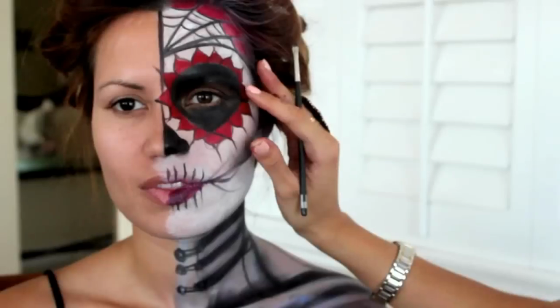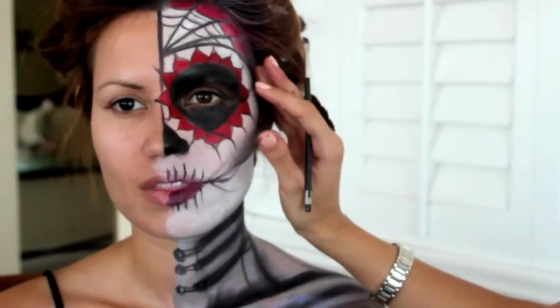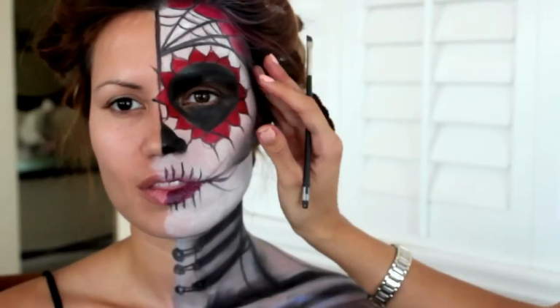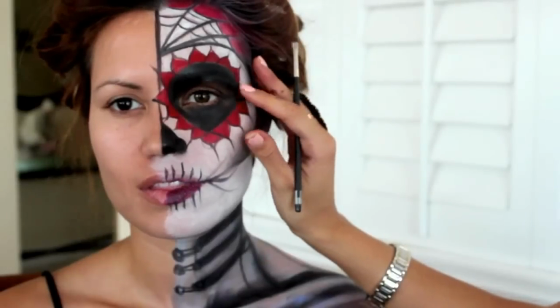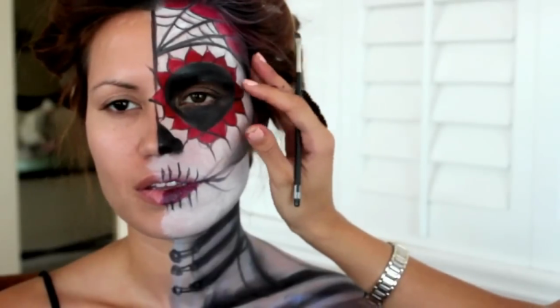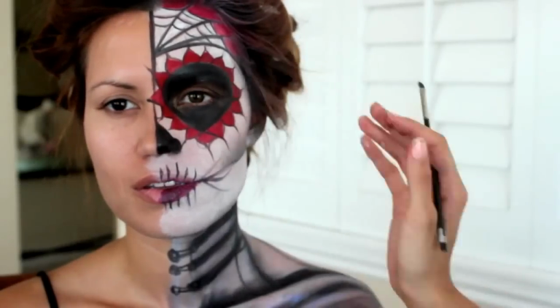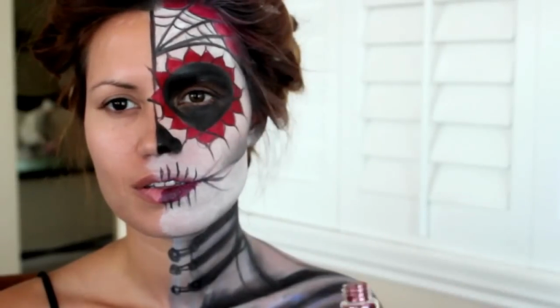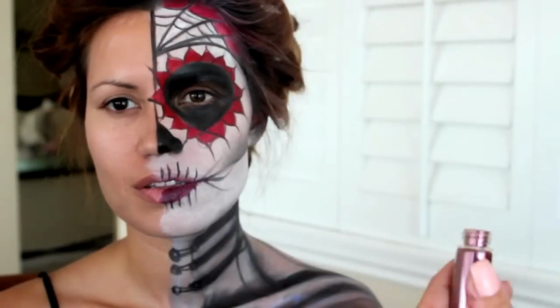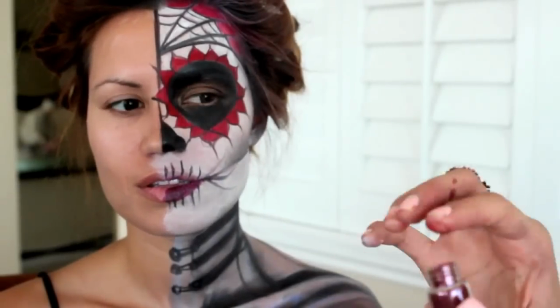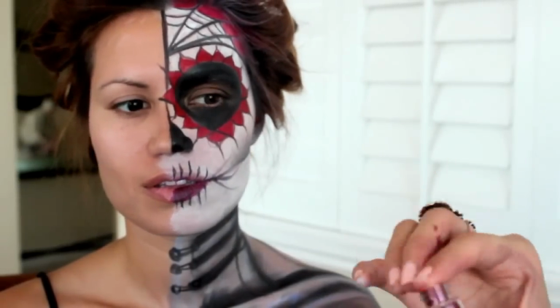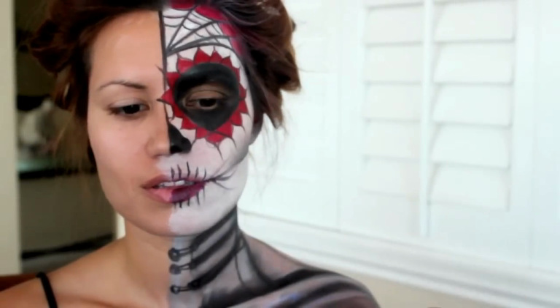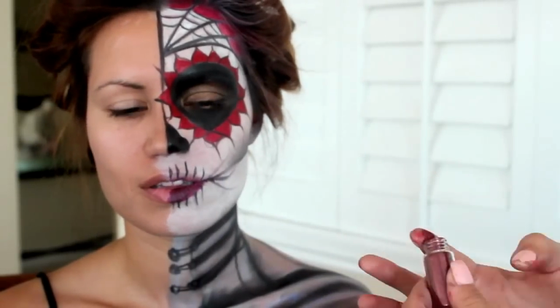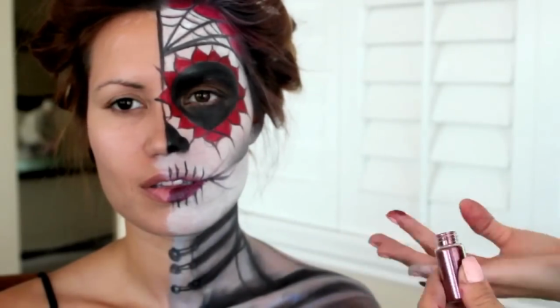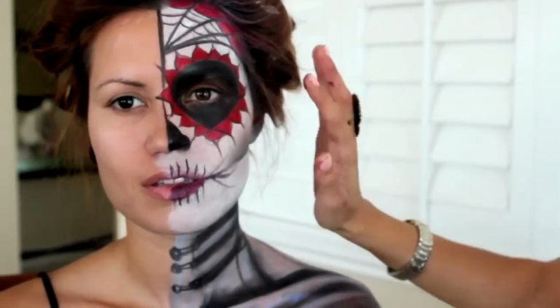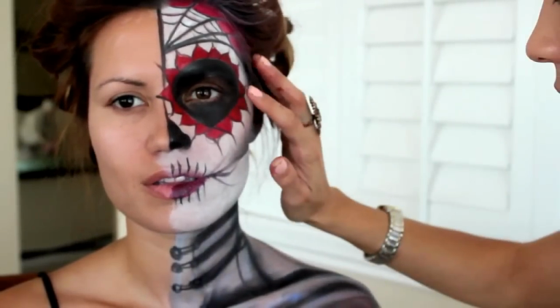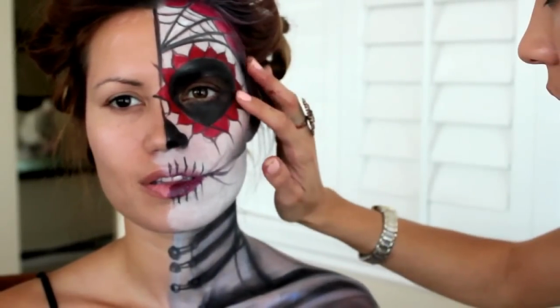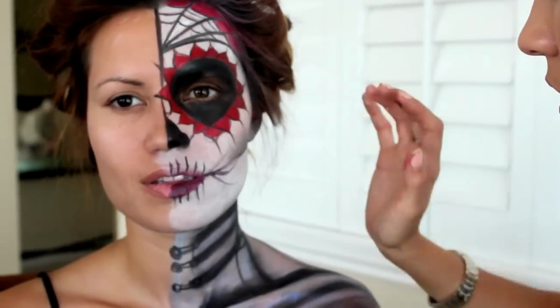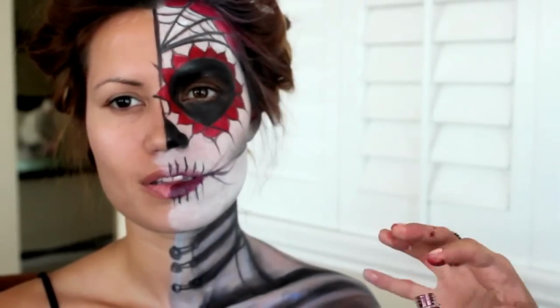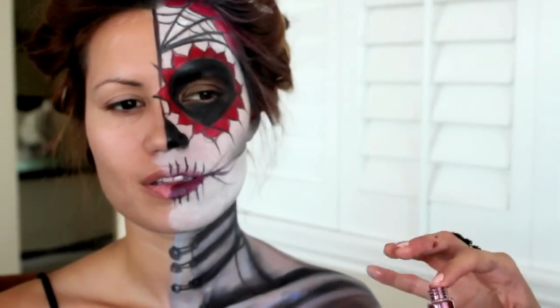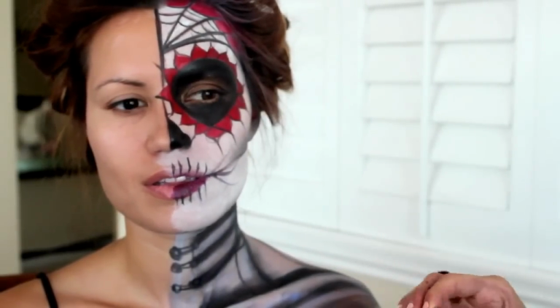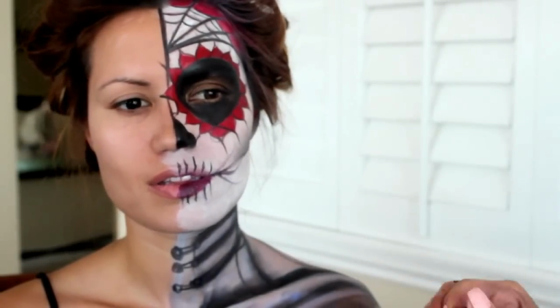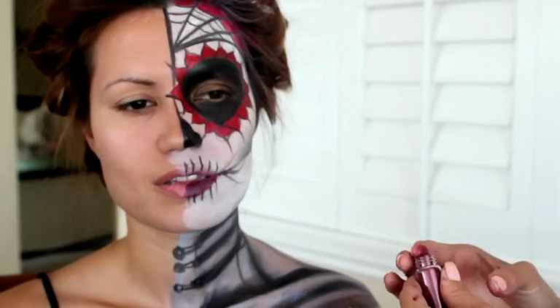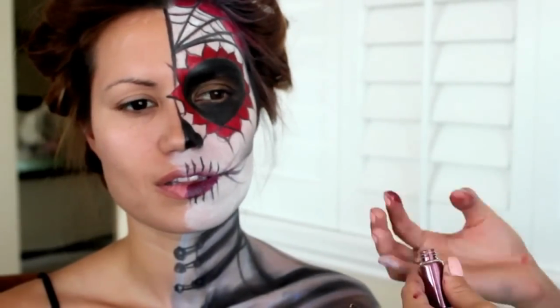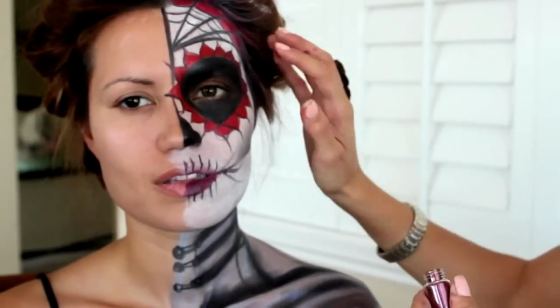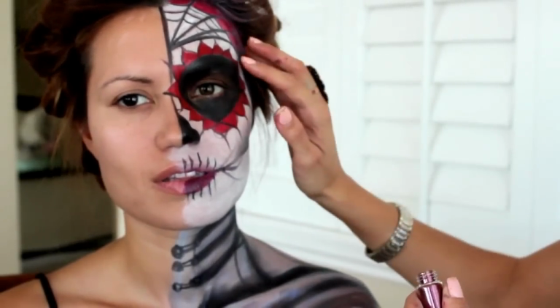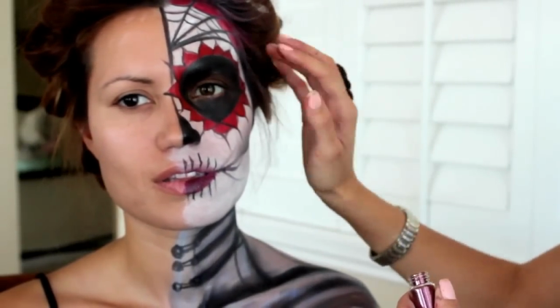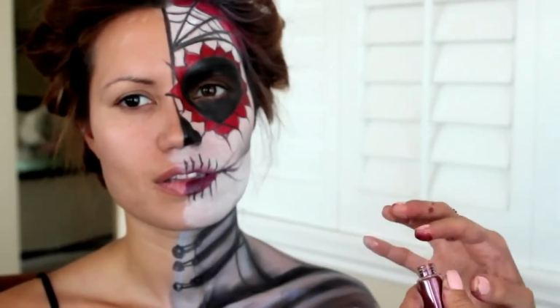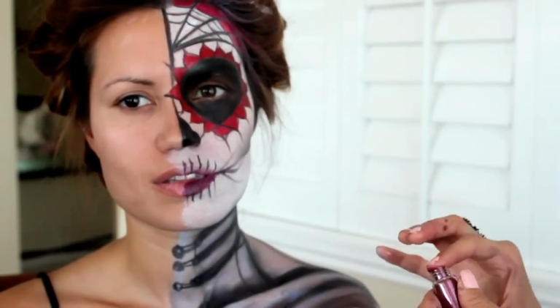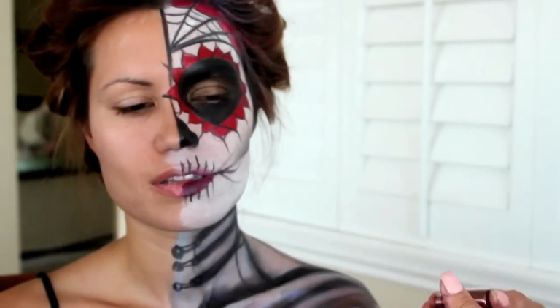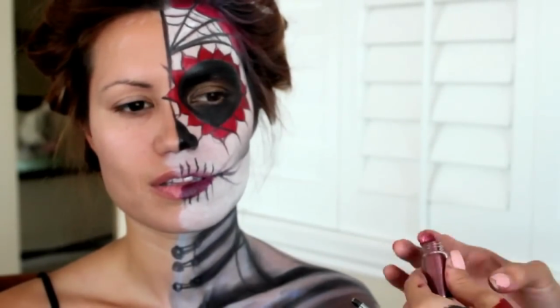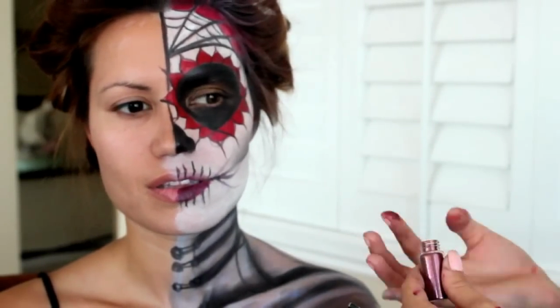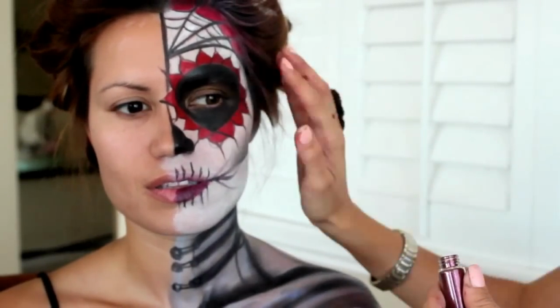She then took a burgundy-colored pigment and dabbed it onto the petals using her fingers.